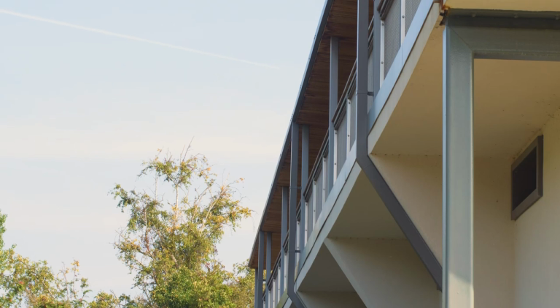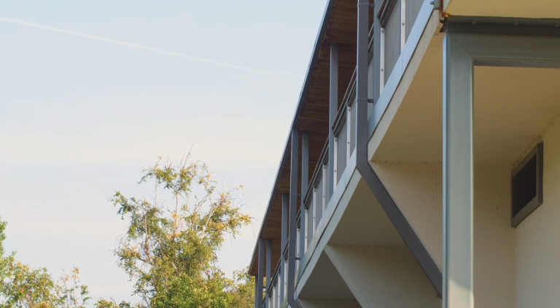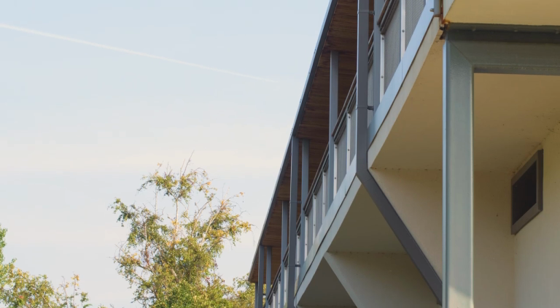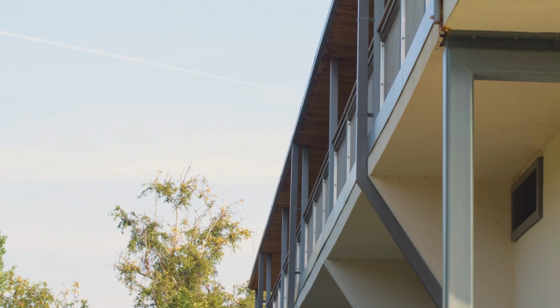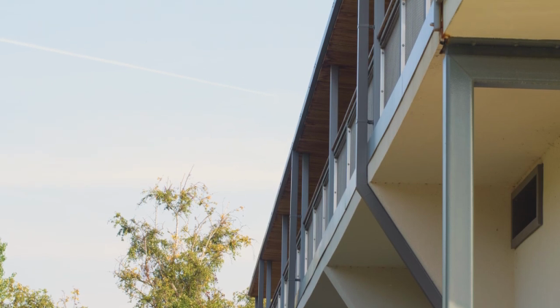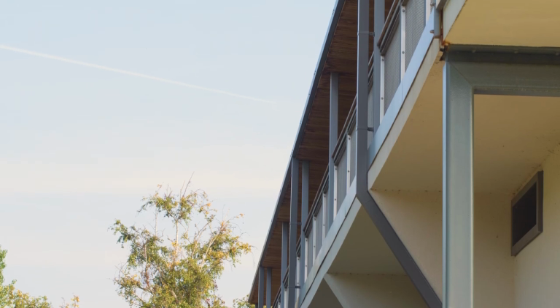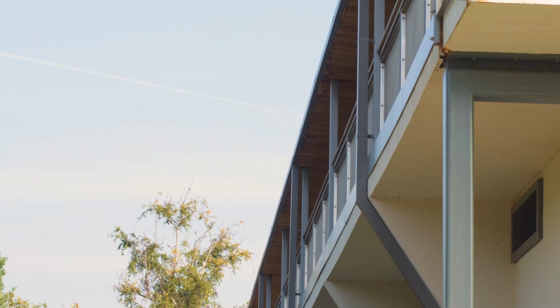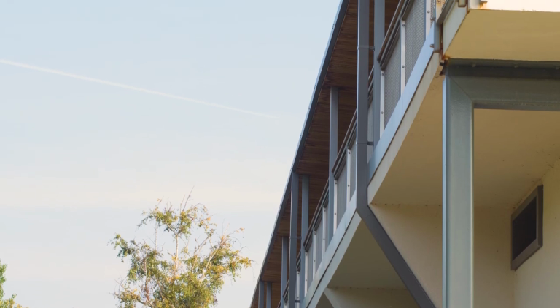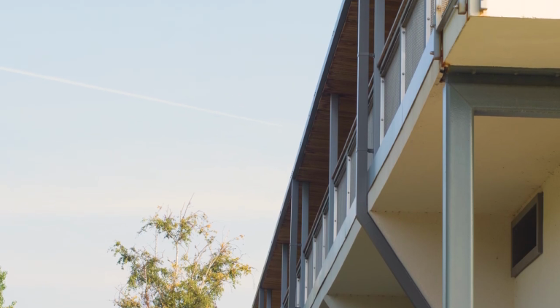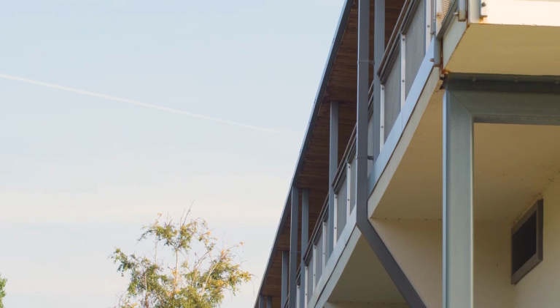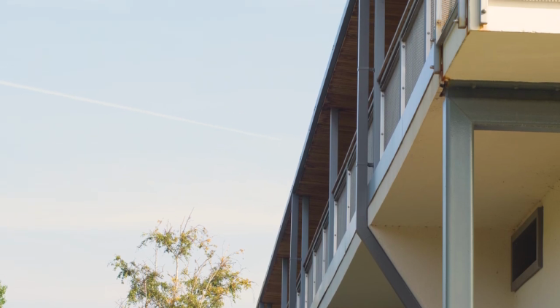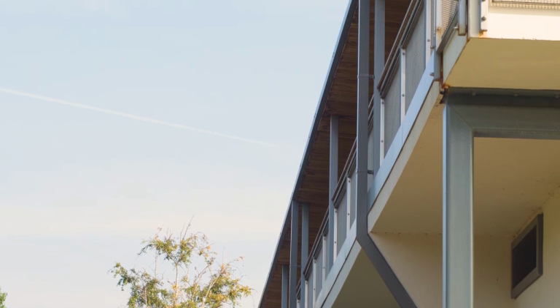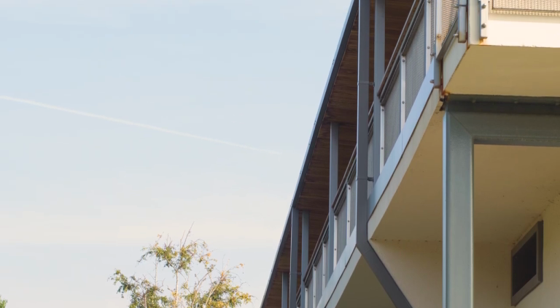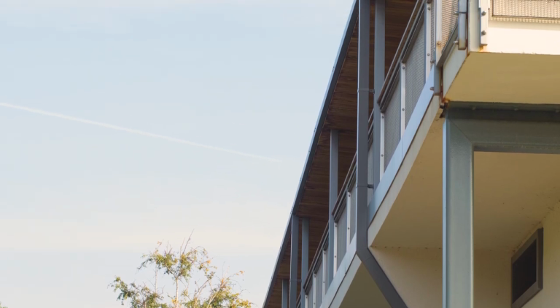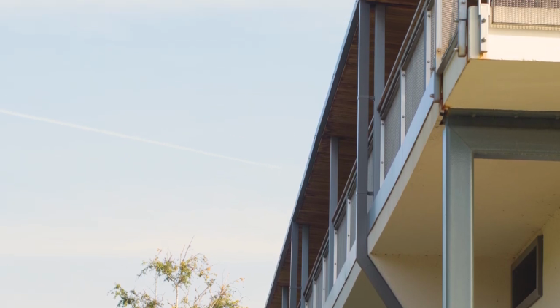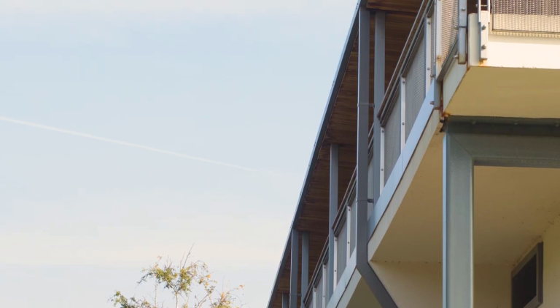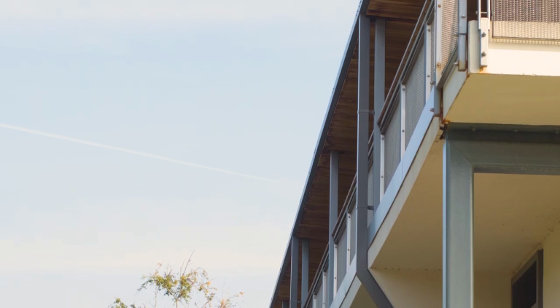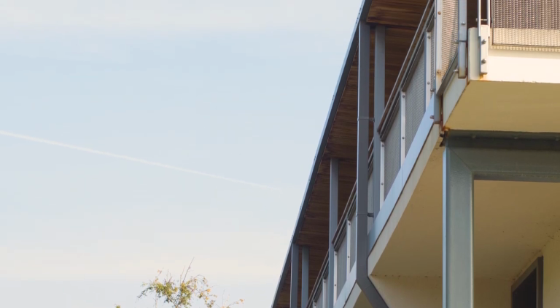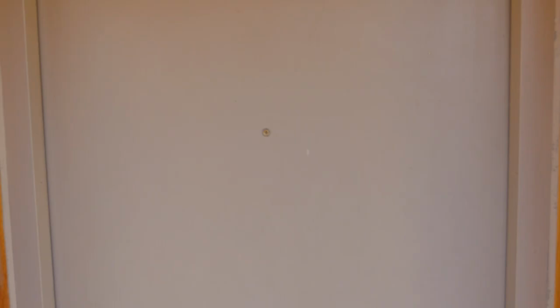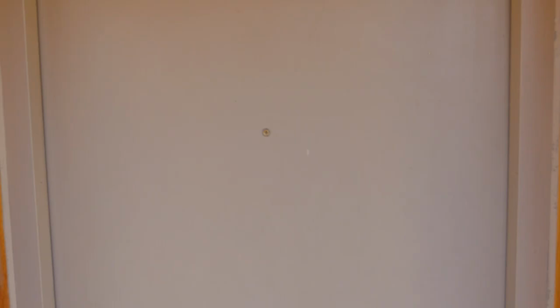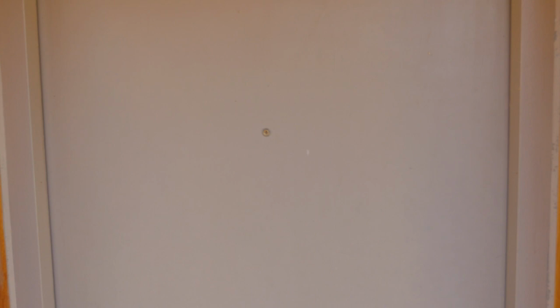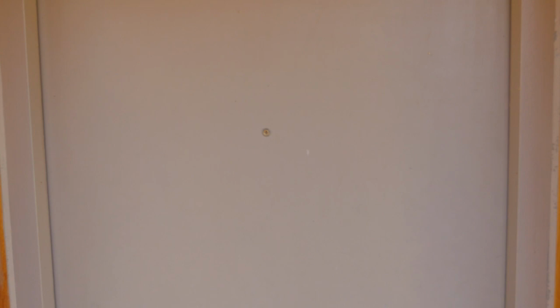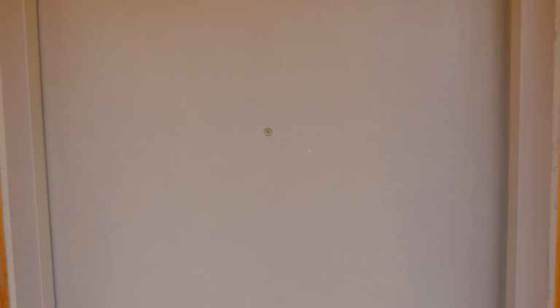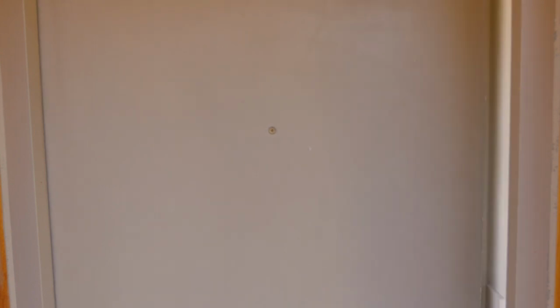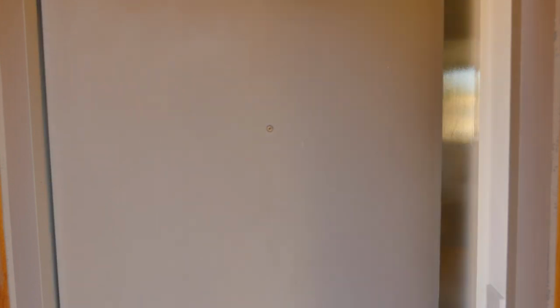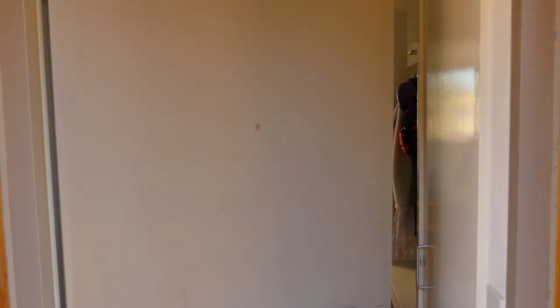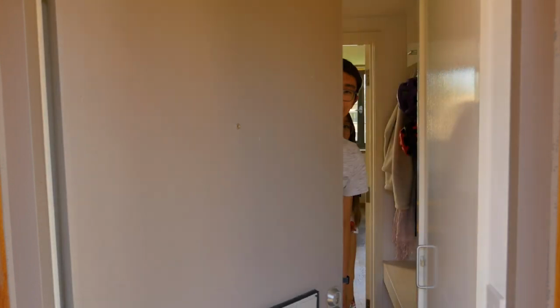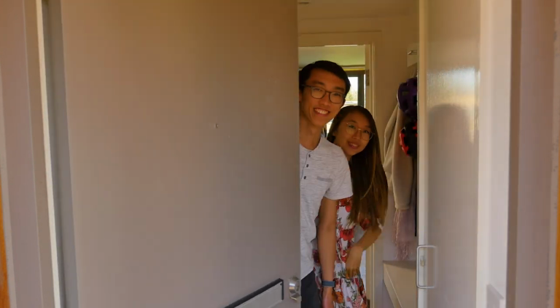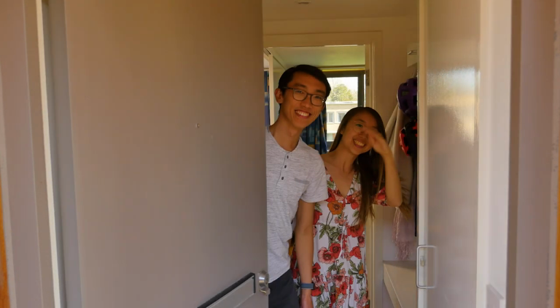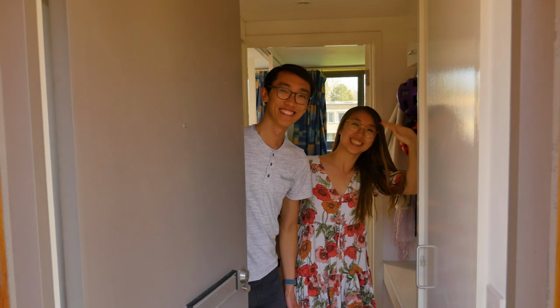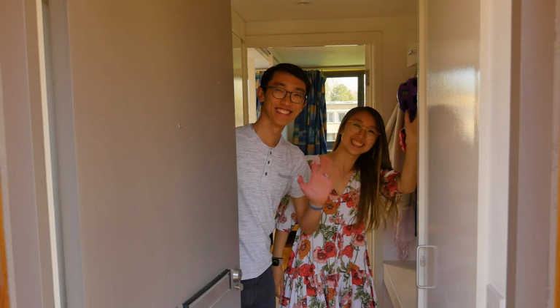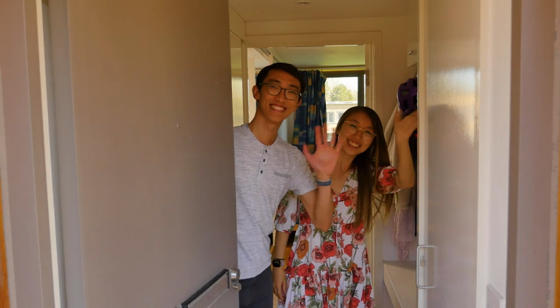Living upstairs in one of the studio flats is Churchill postgrad James and his partner Gloria, a postgrad student studying at Murray Edwards.